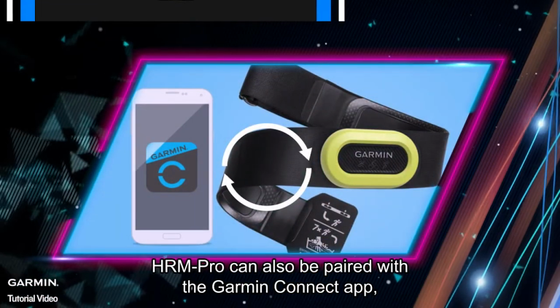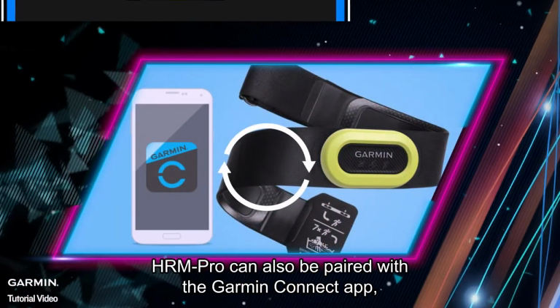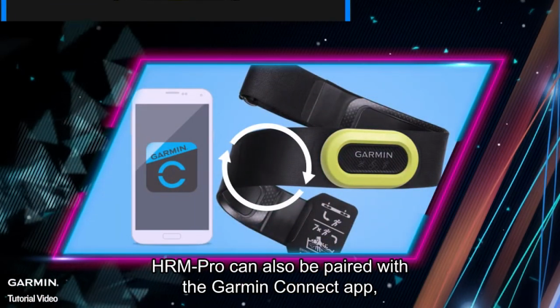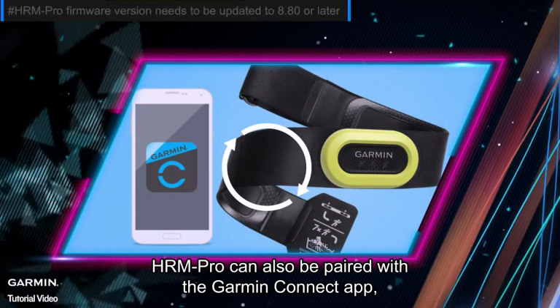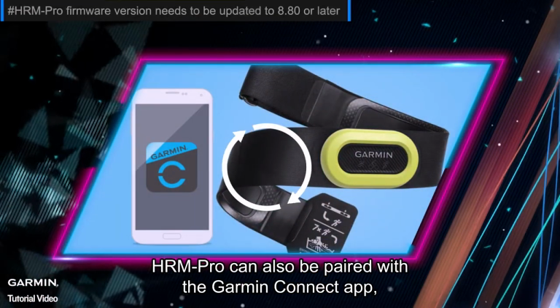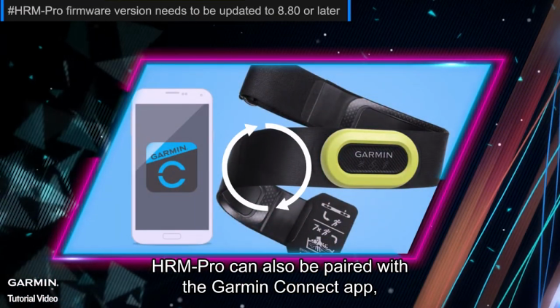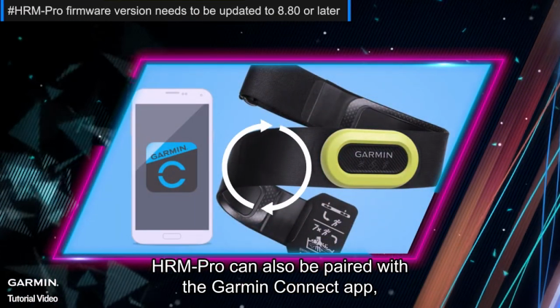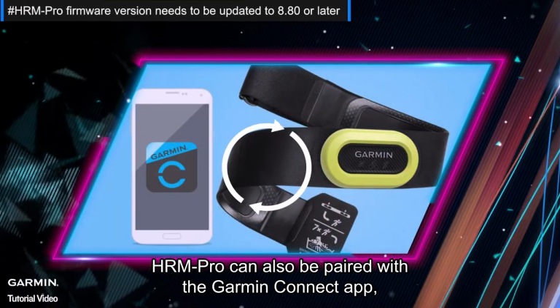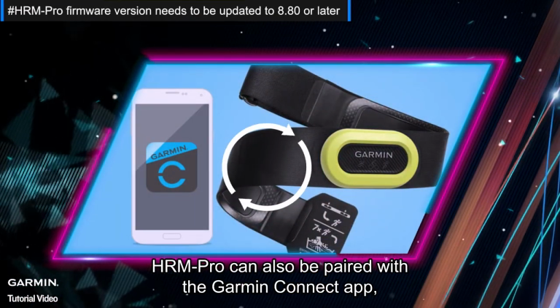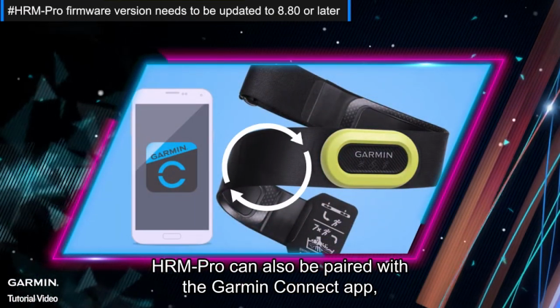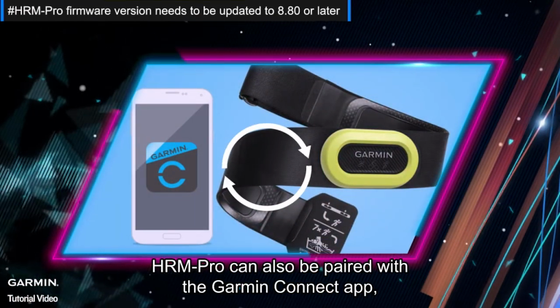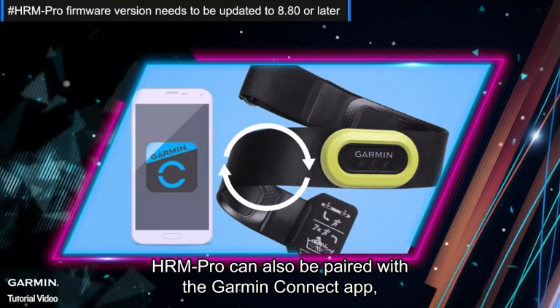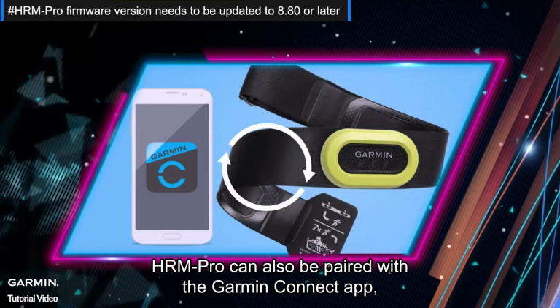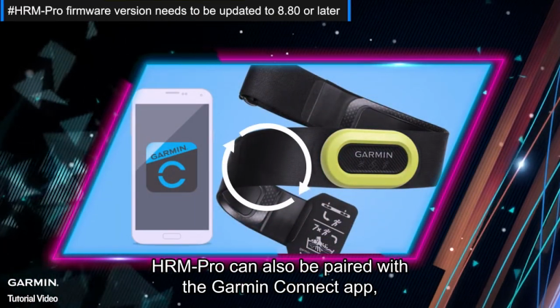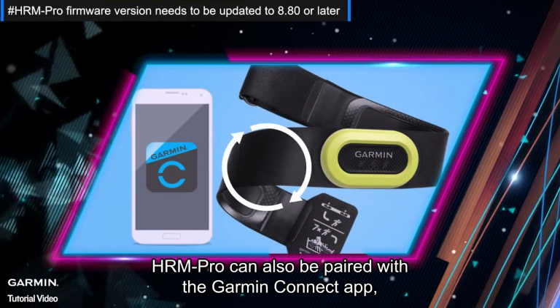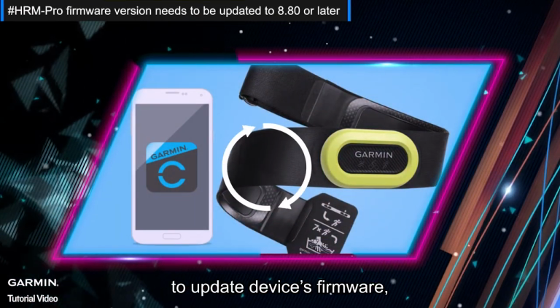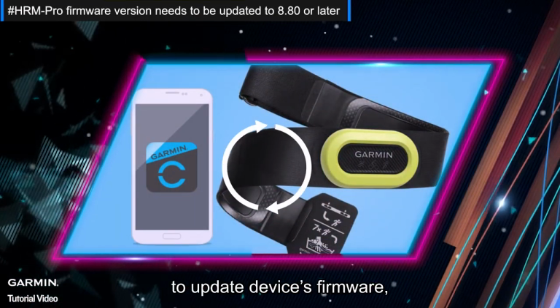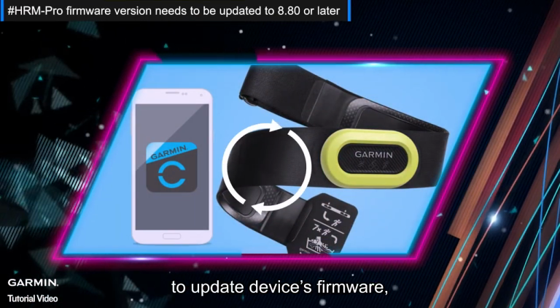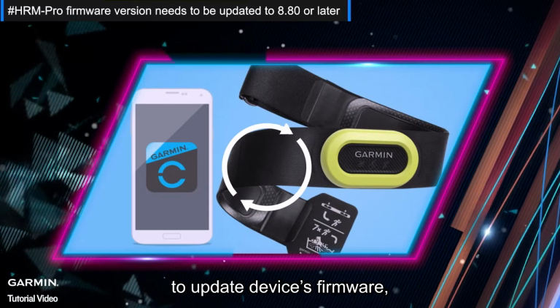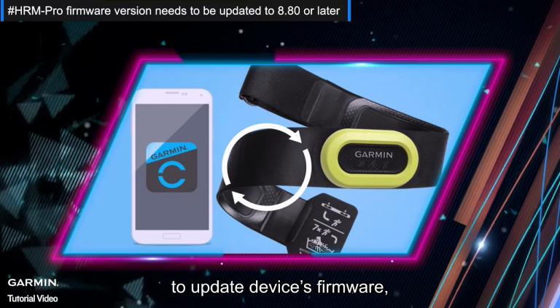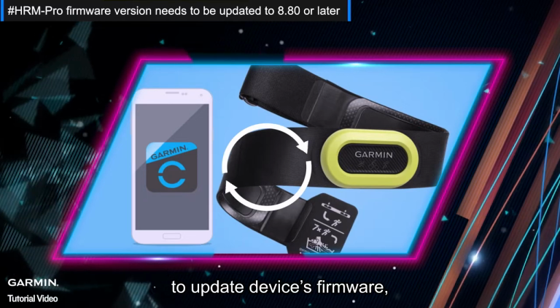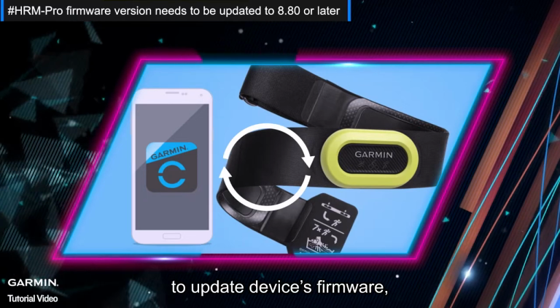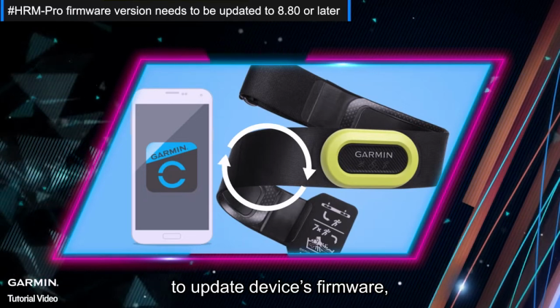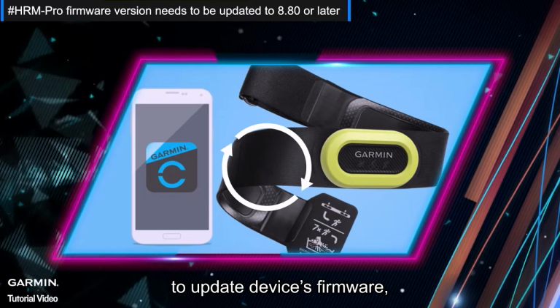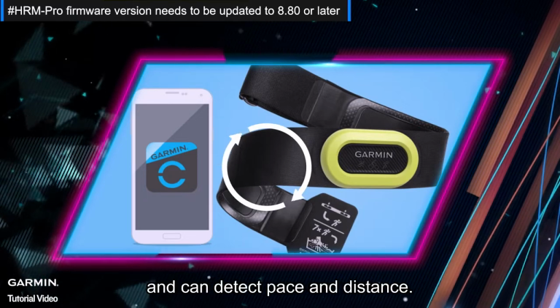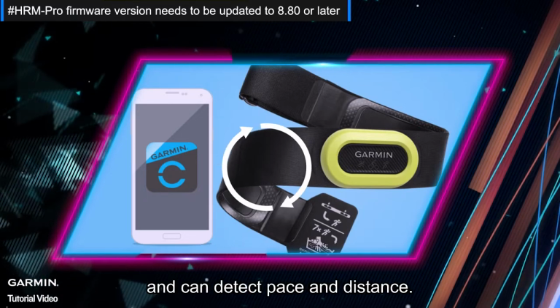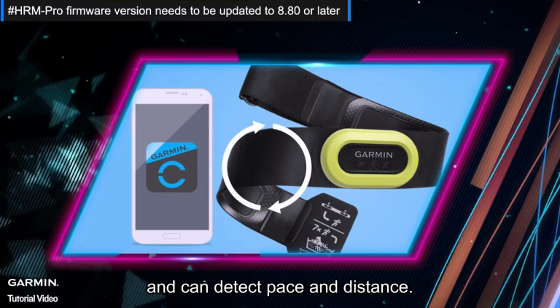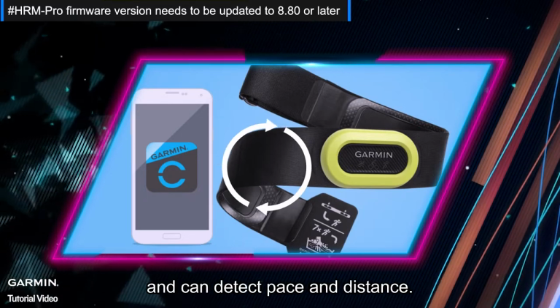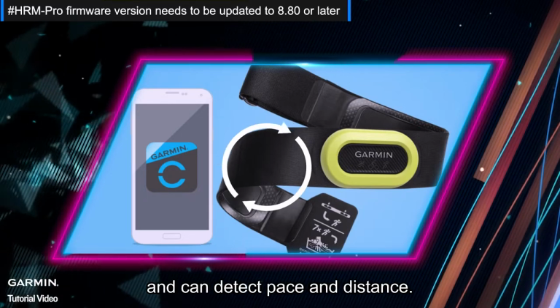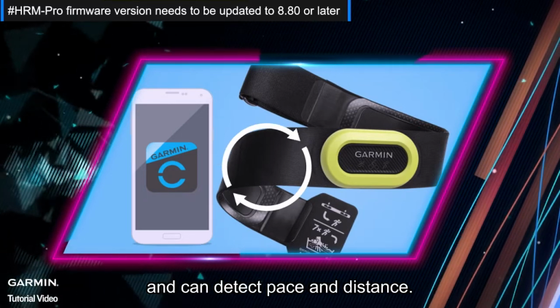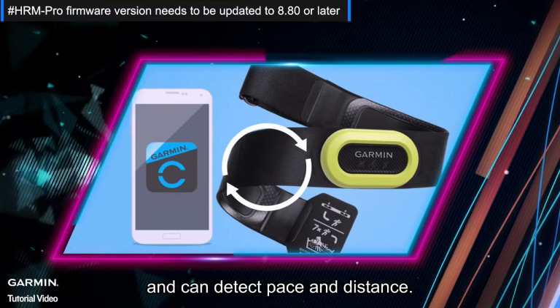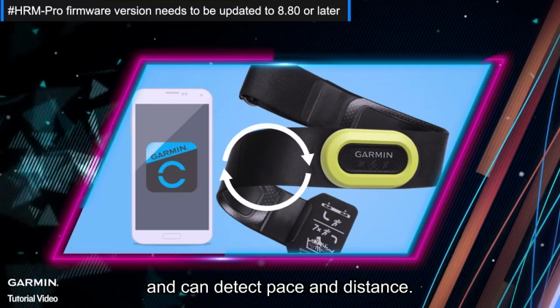Furthermore, HRM Pro can also be paired with the Garmin Connect app to update the device's firmware and can detect pace and distance.